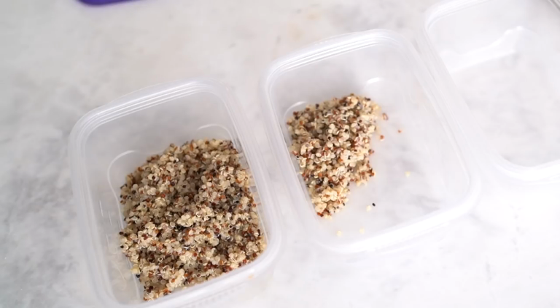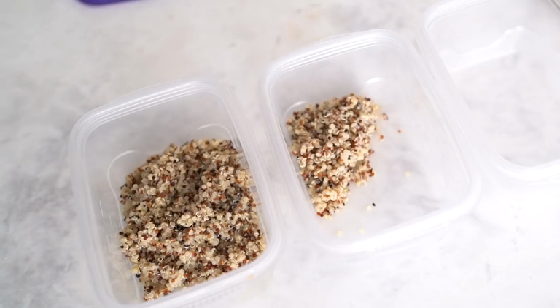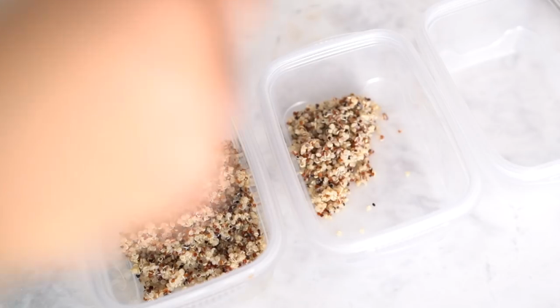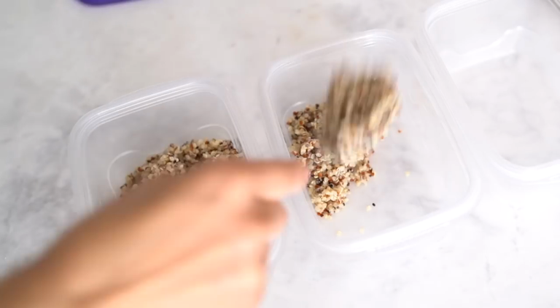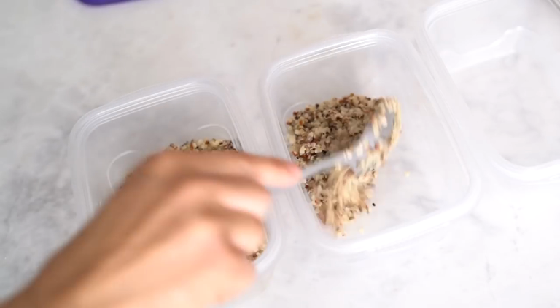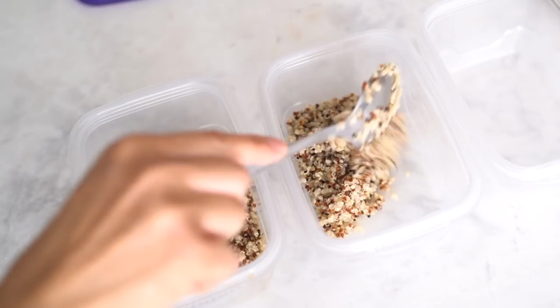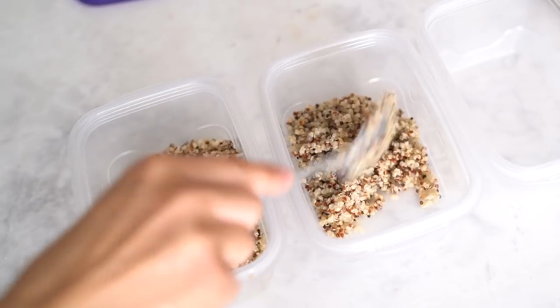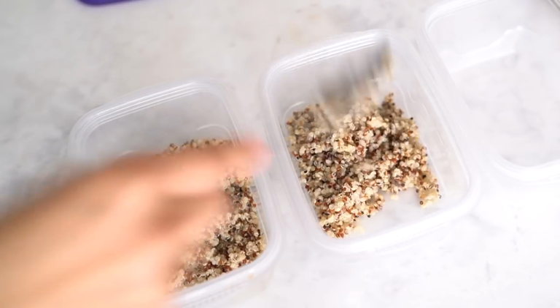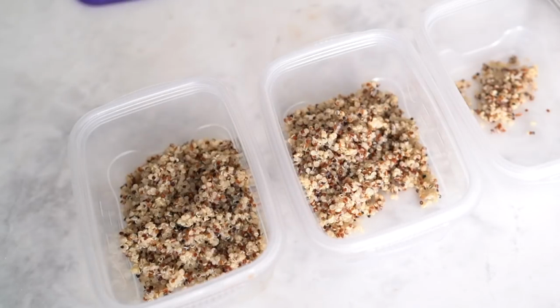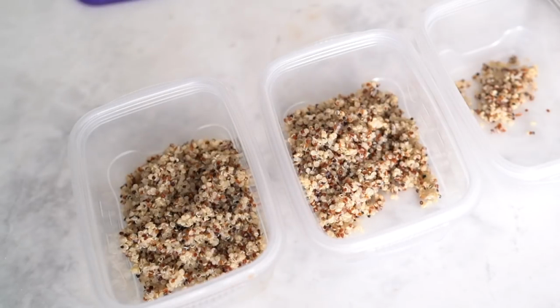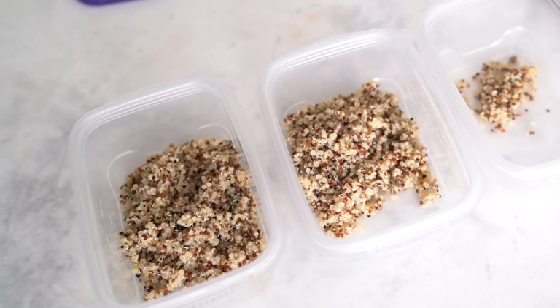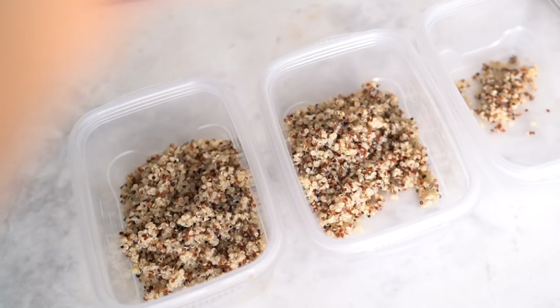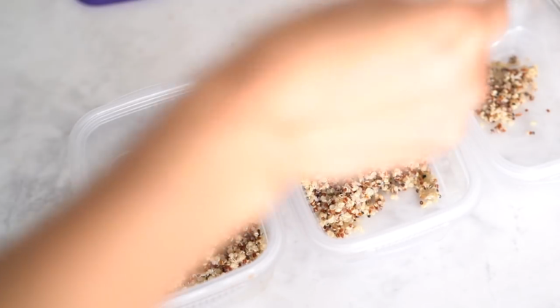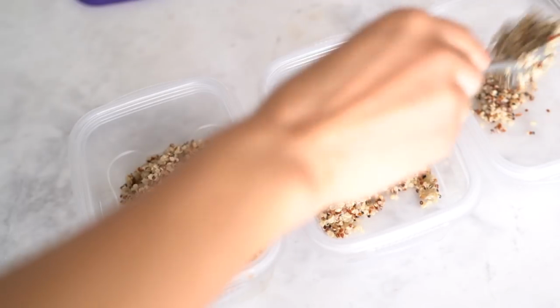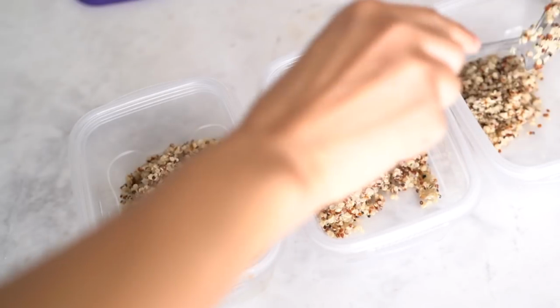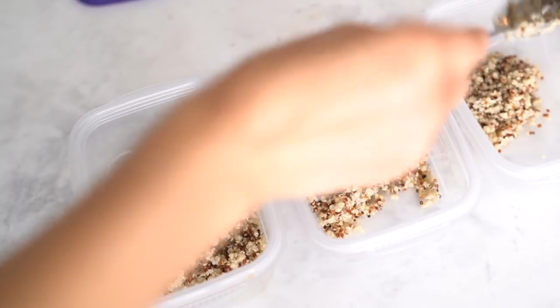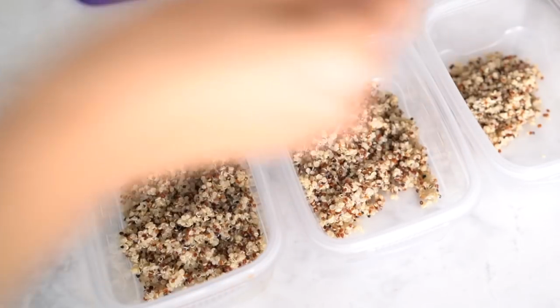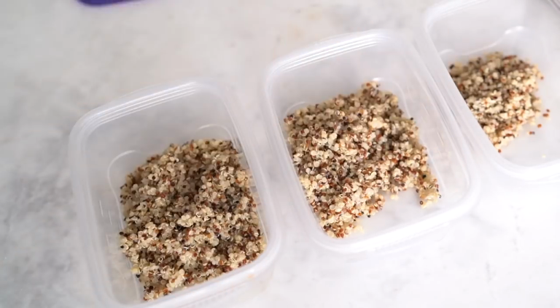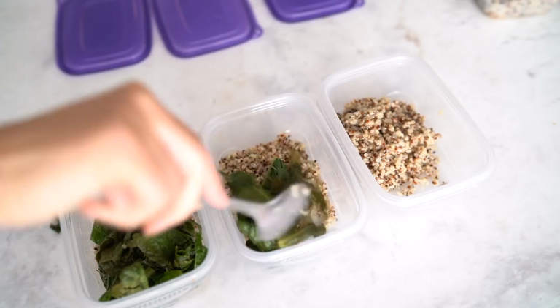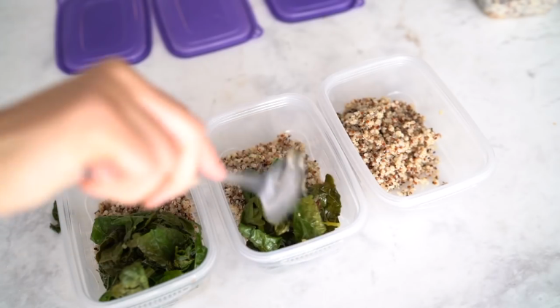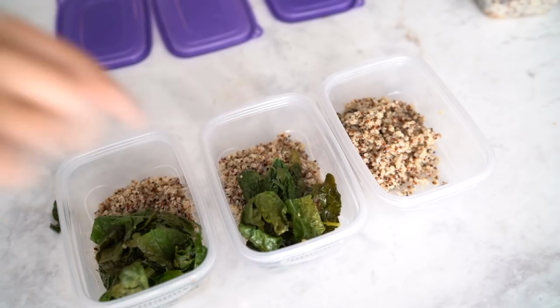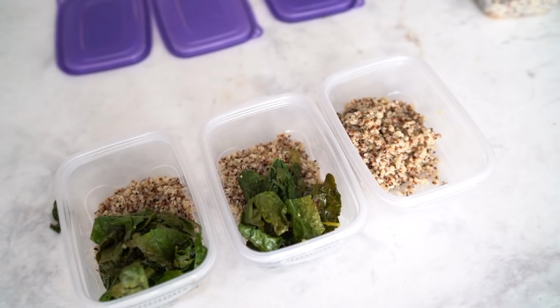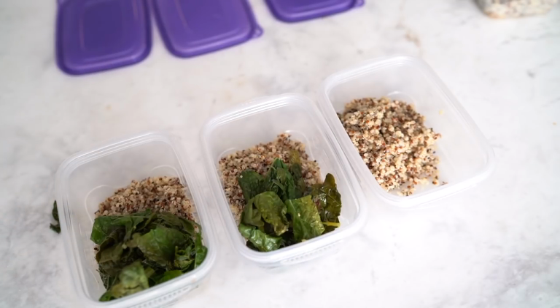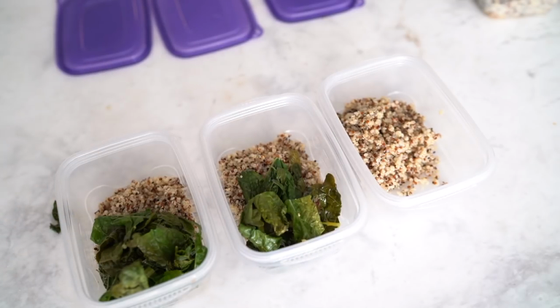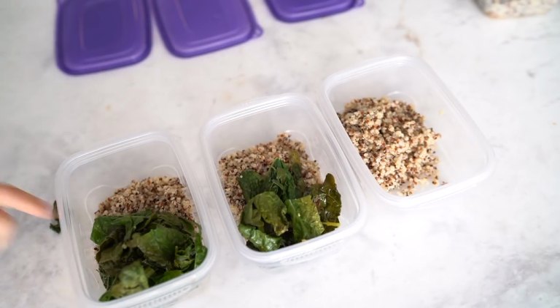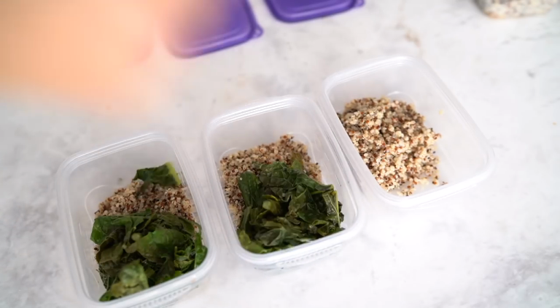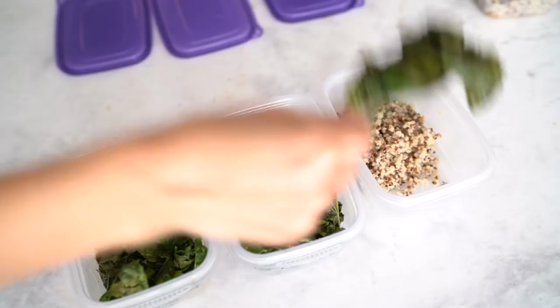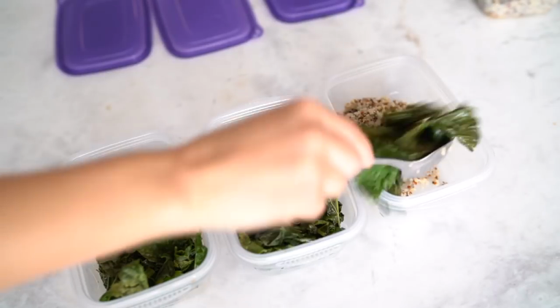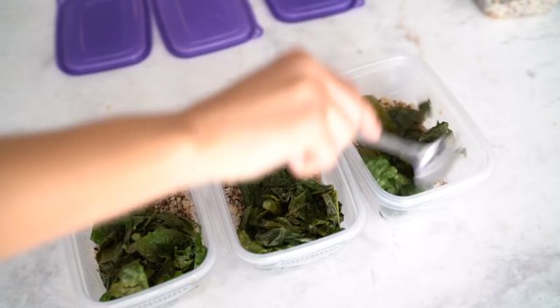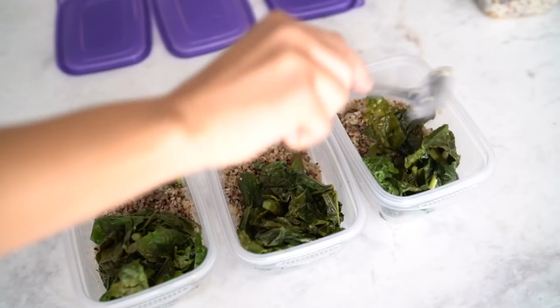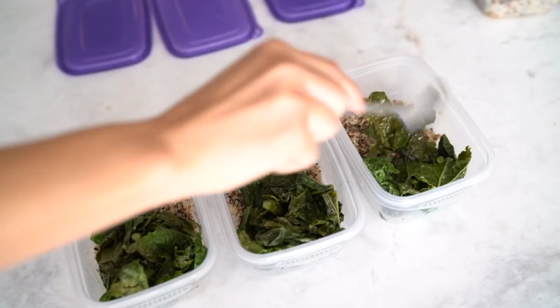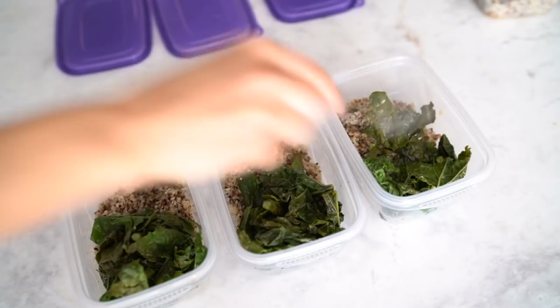Once the quinoa and kale cool down, I put them into the container and now we're on to making the curry.